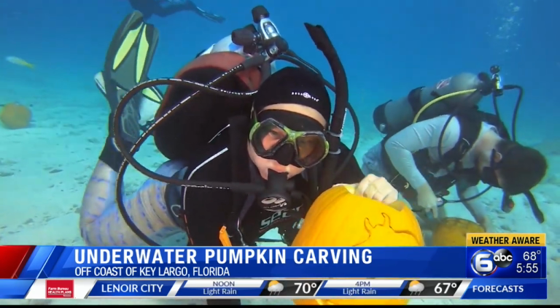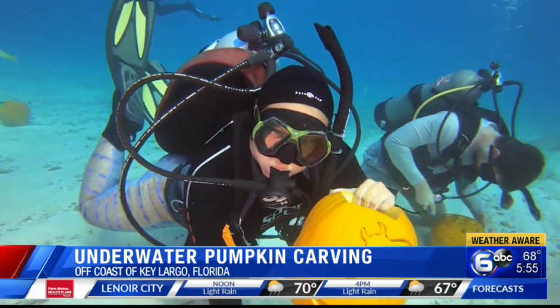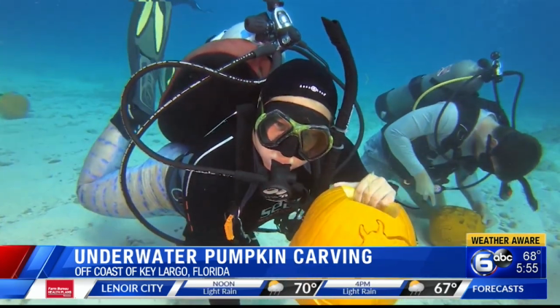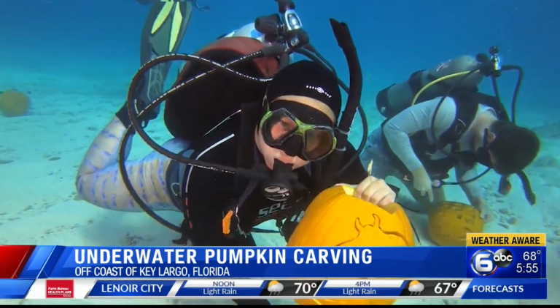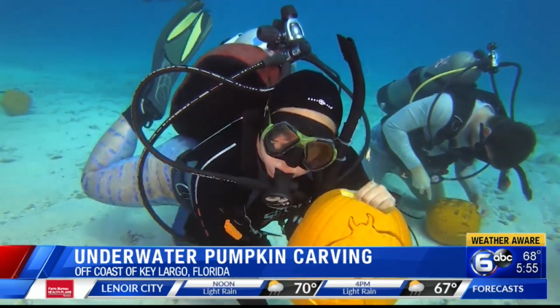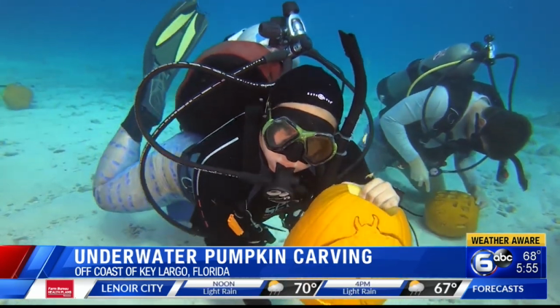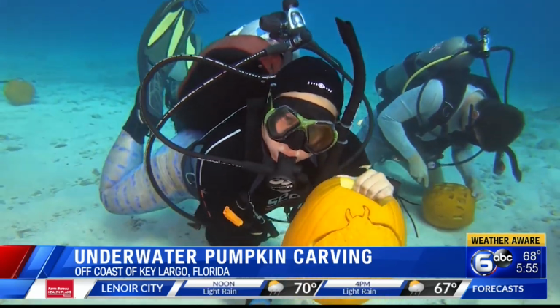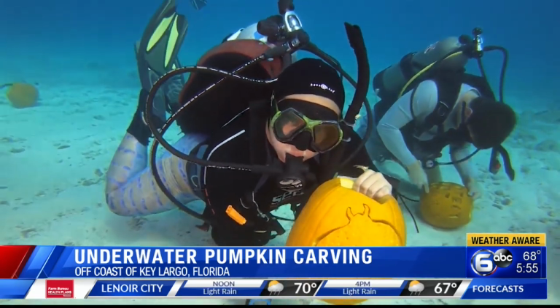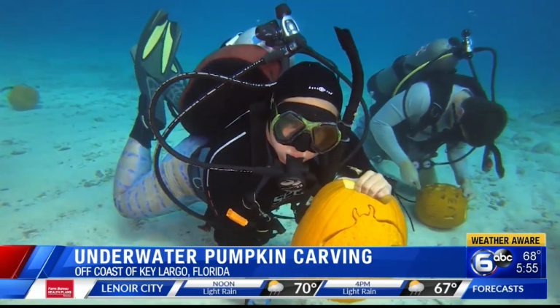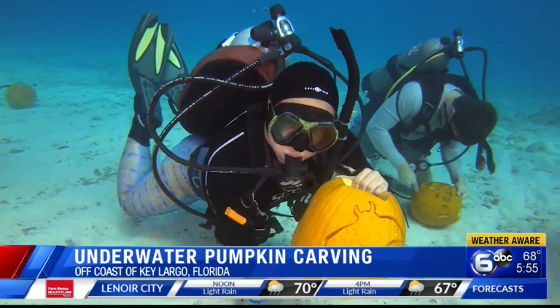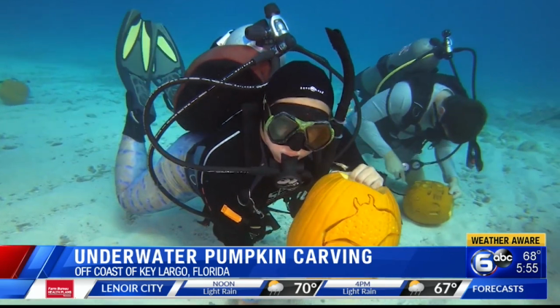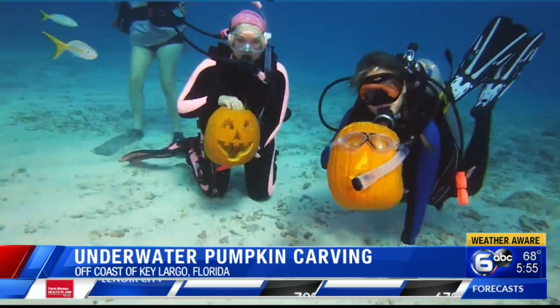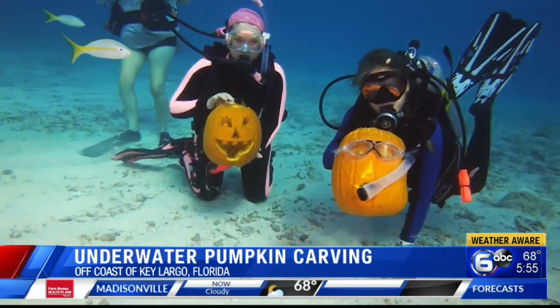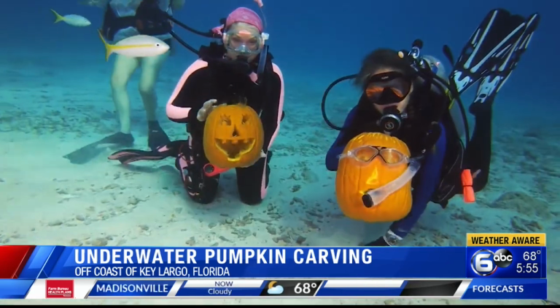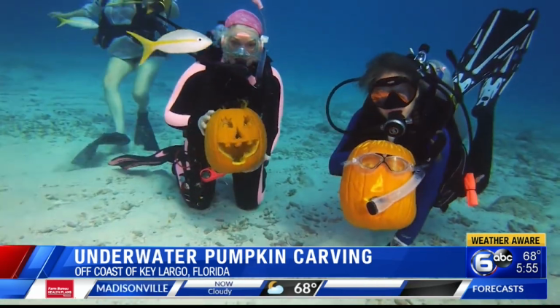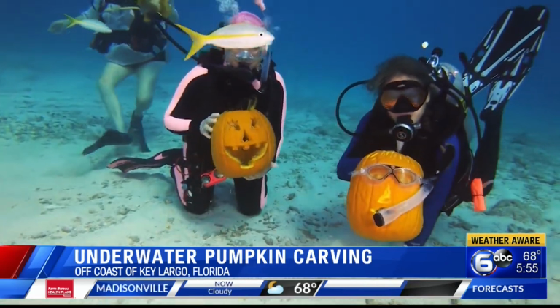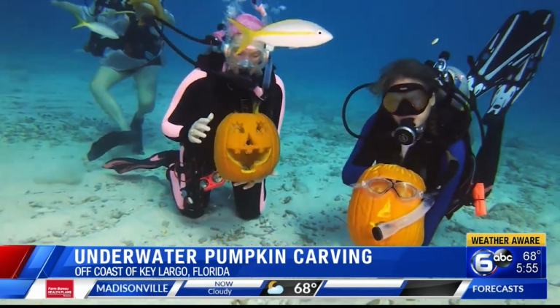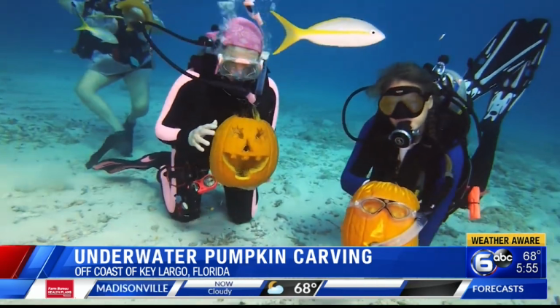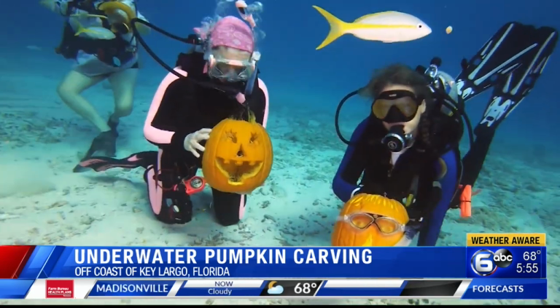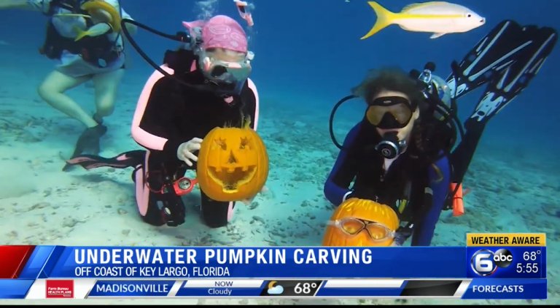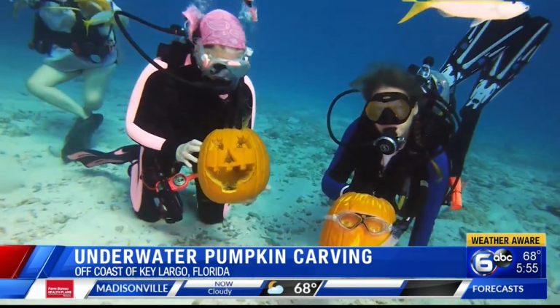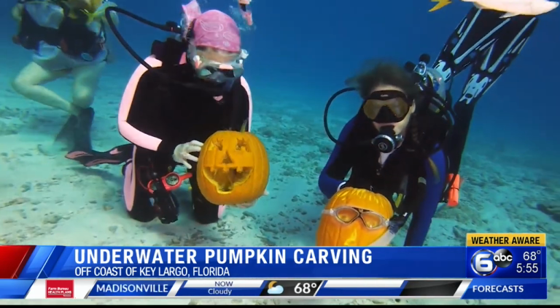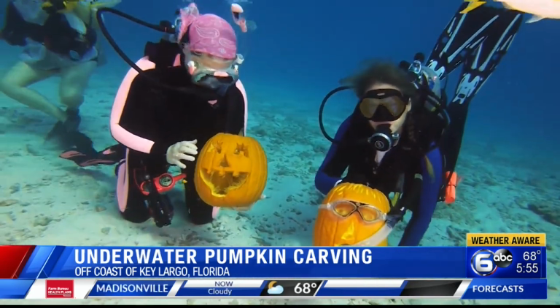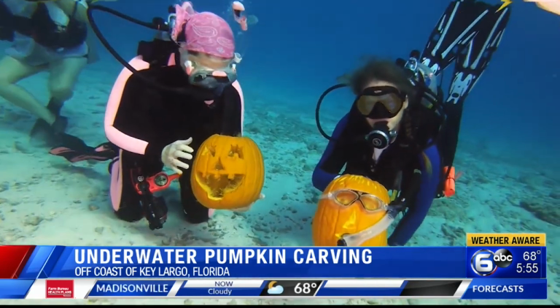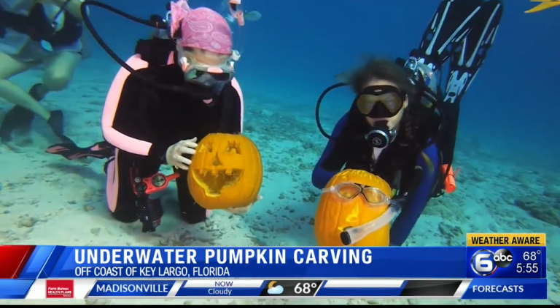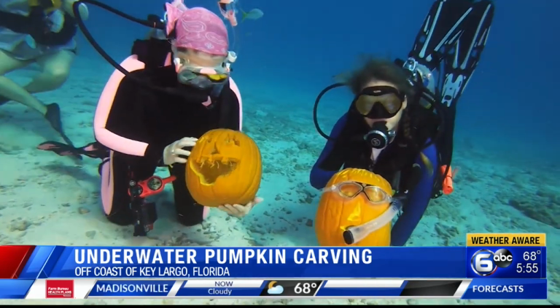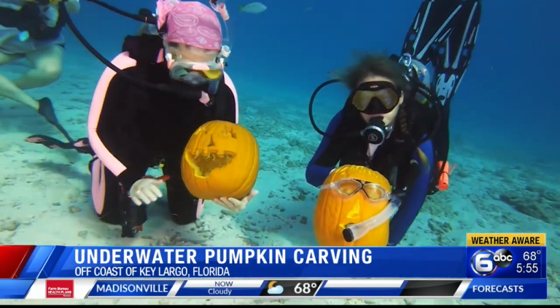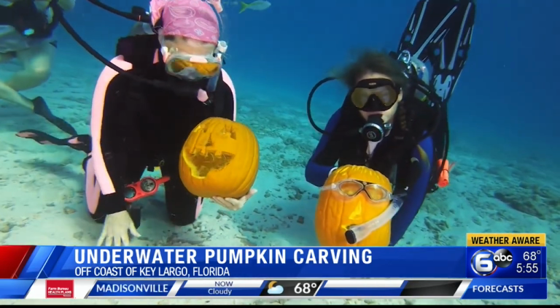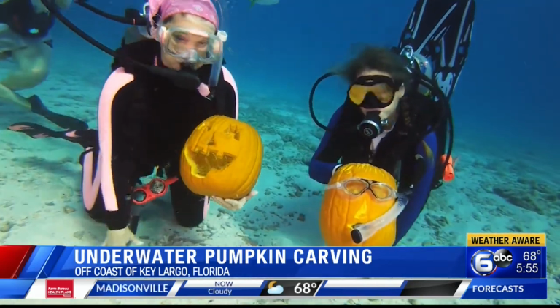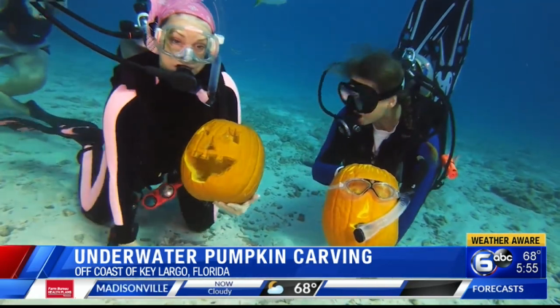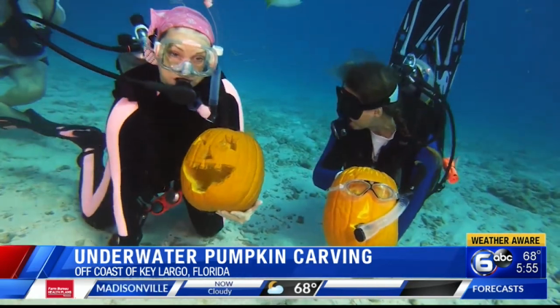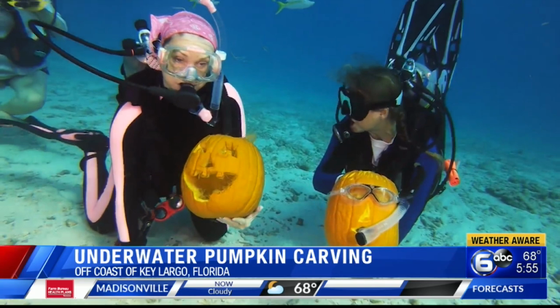Two divers from Detroit took first place. Their jack-o'-lantern showed two eels around a heart. They won a free dive trip there in Key Largo.